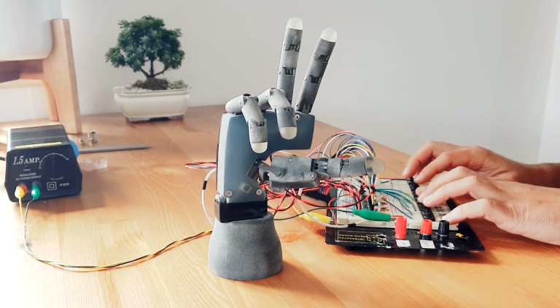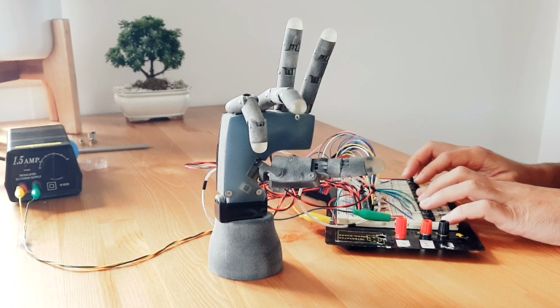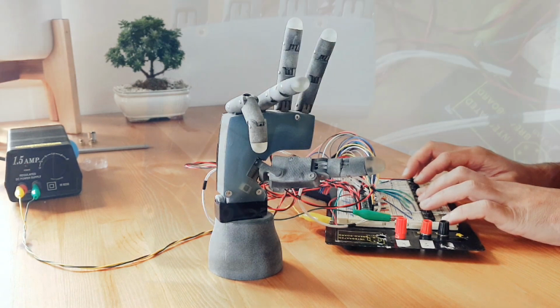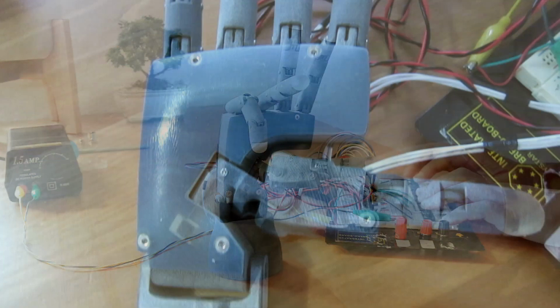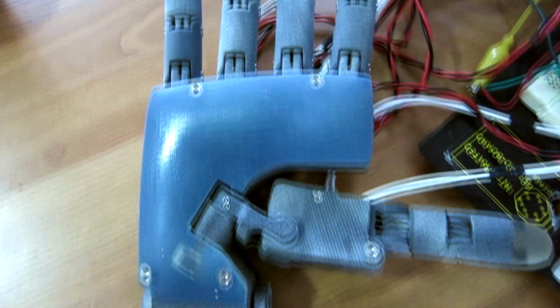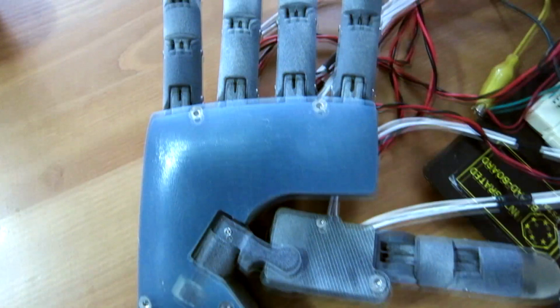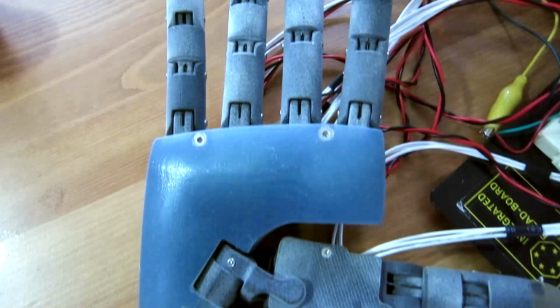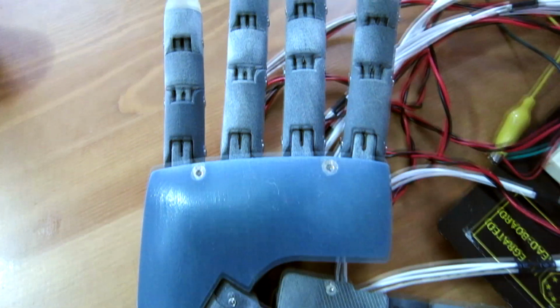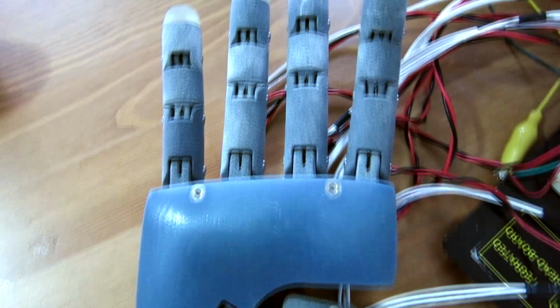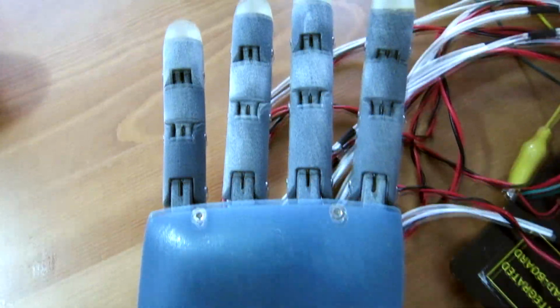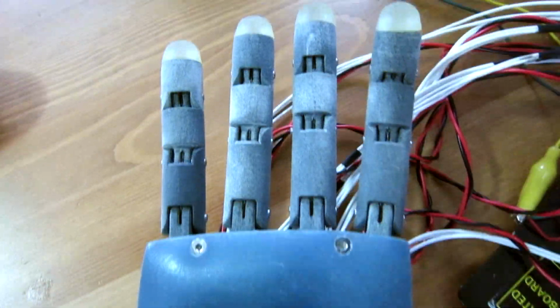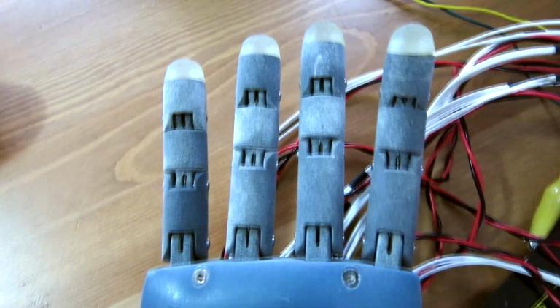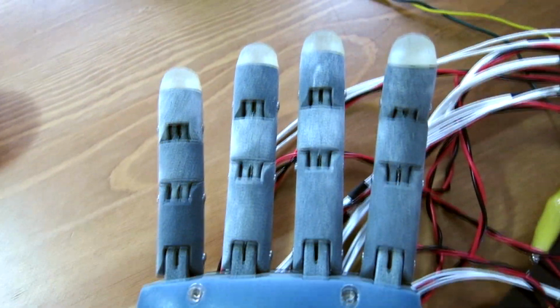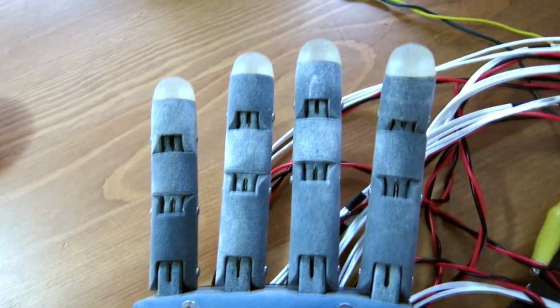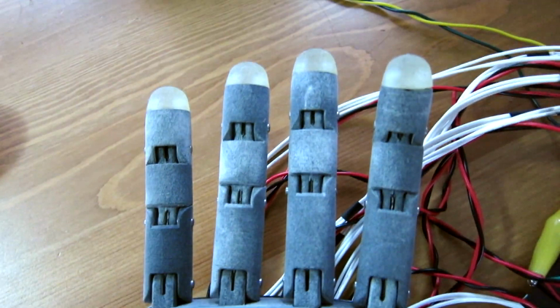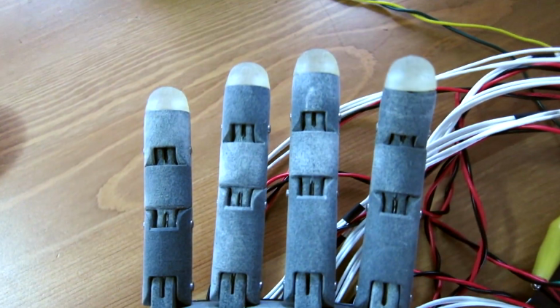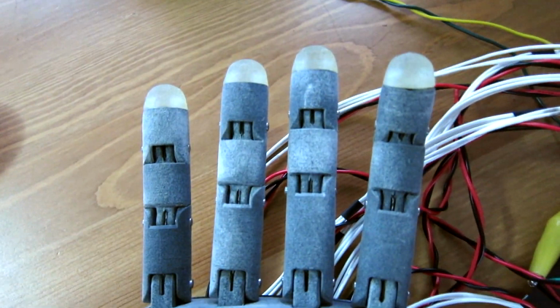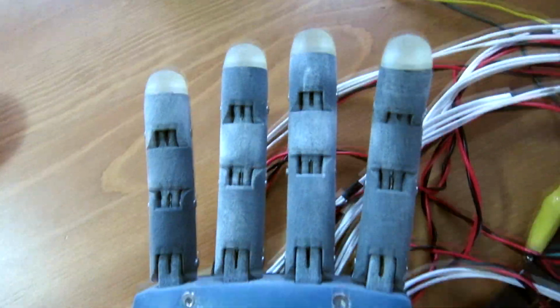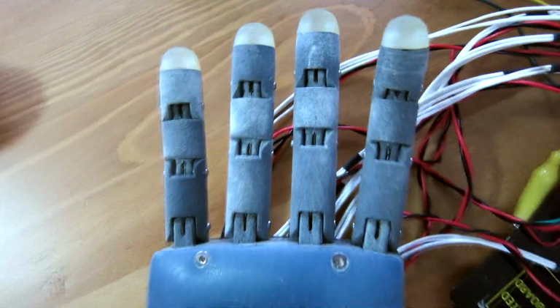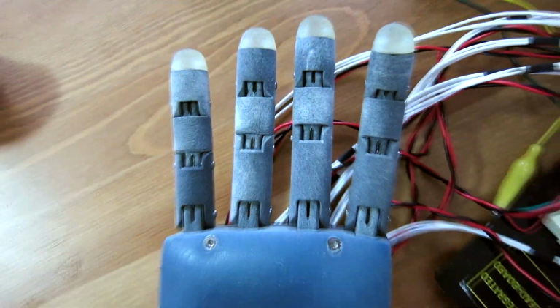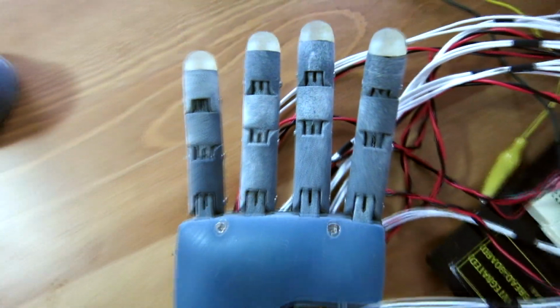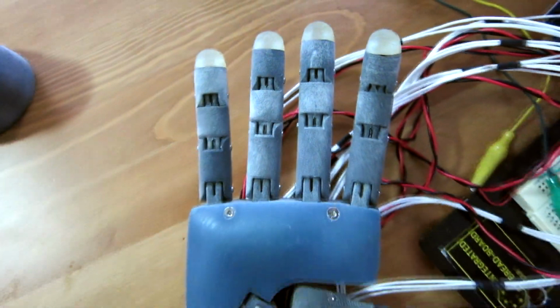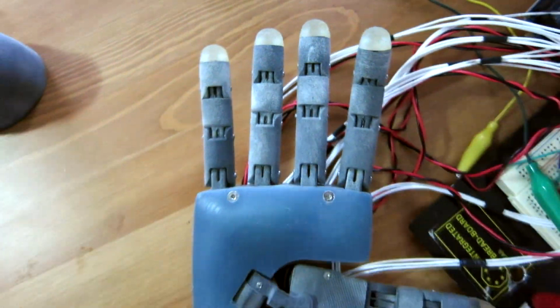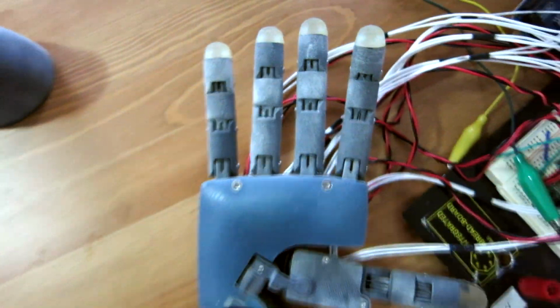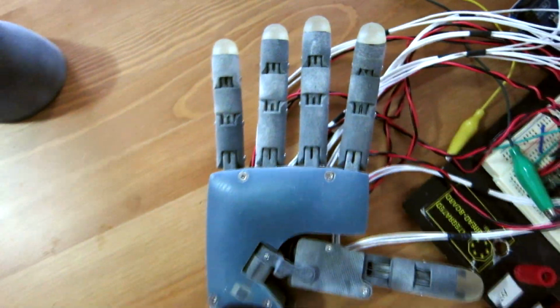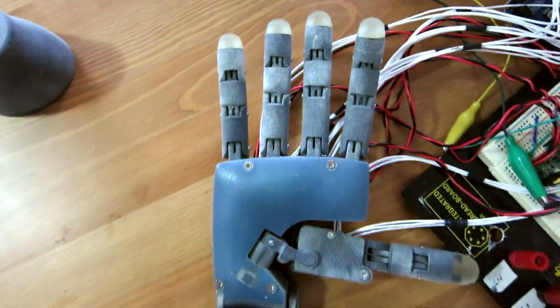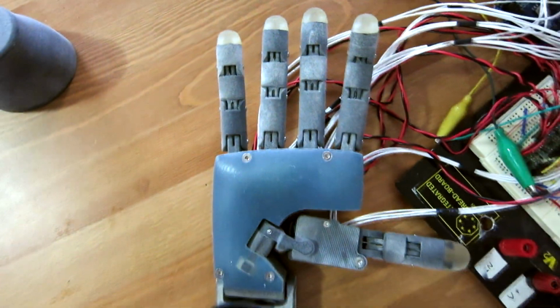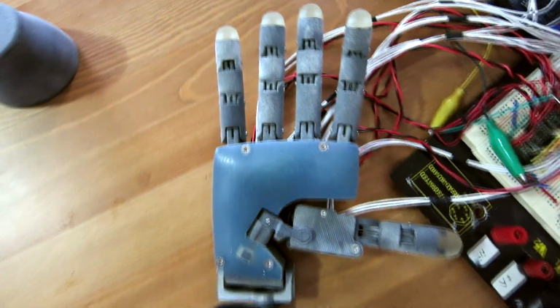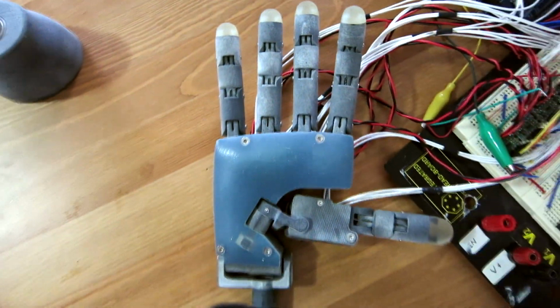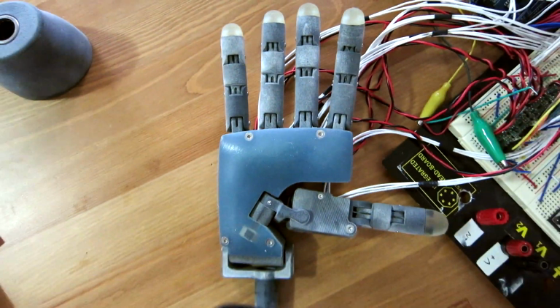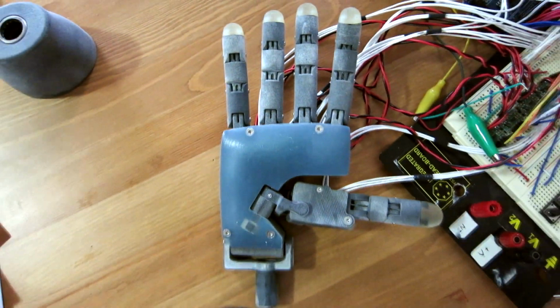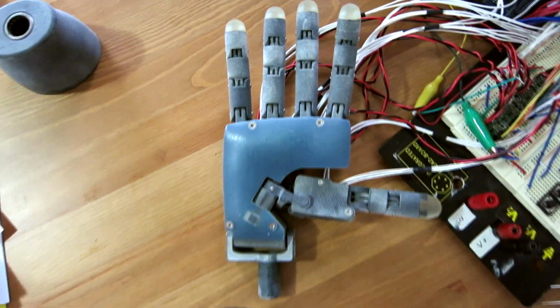Hi everyone, welcome back. For those that are new, this video is a progress update on the compact bionic hand I'm working on.